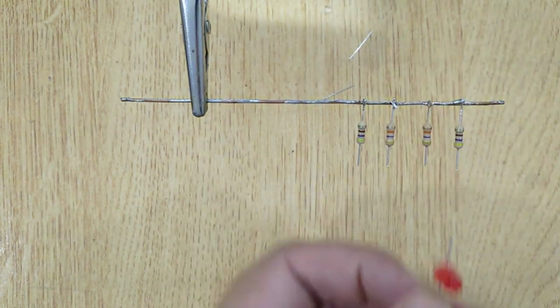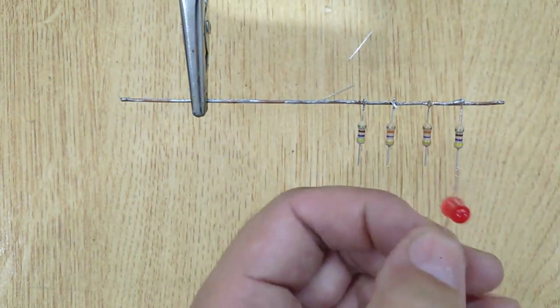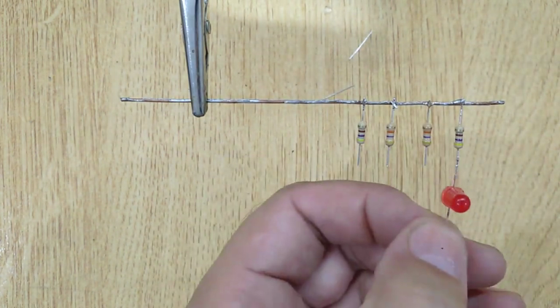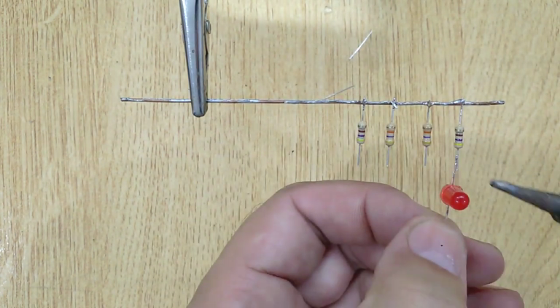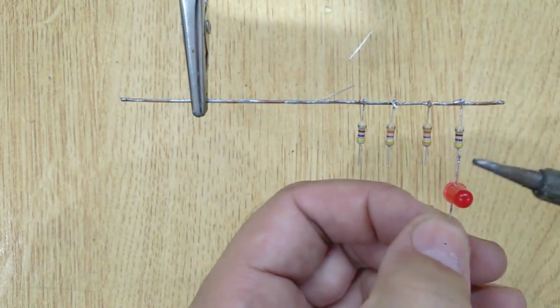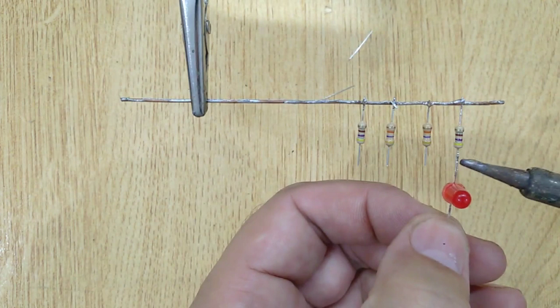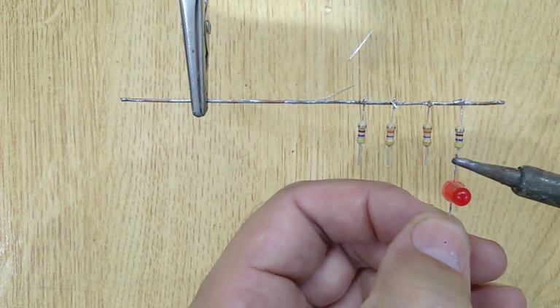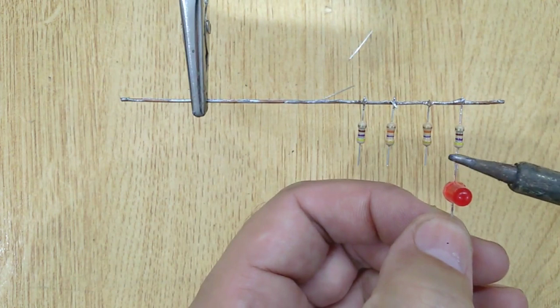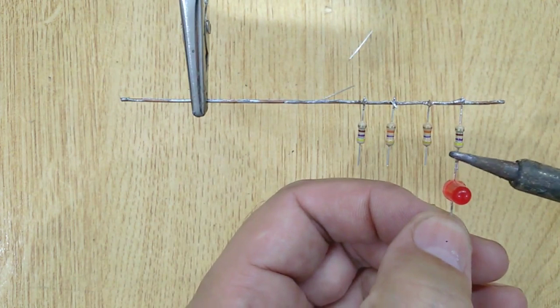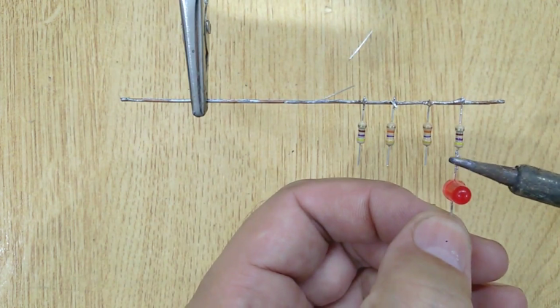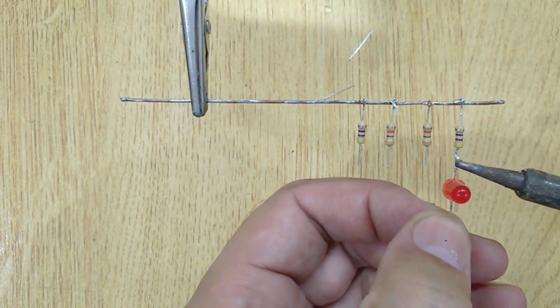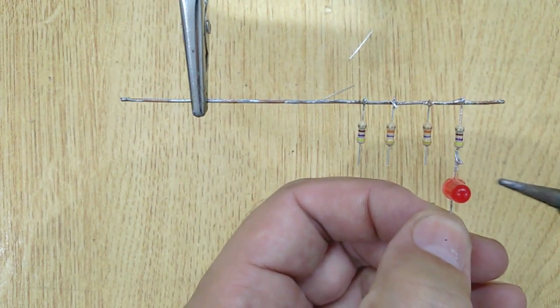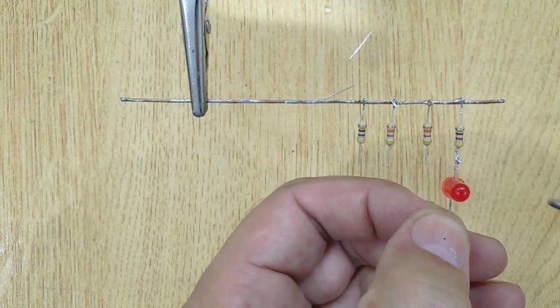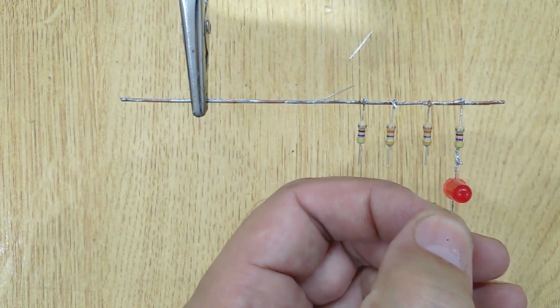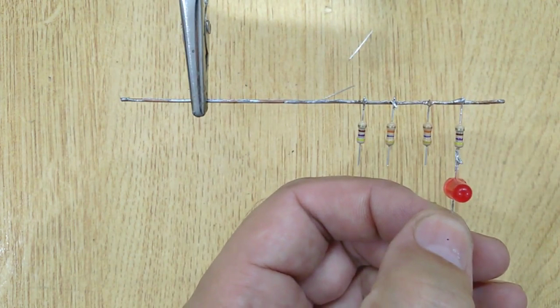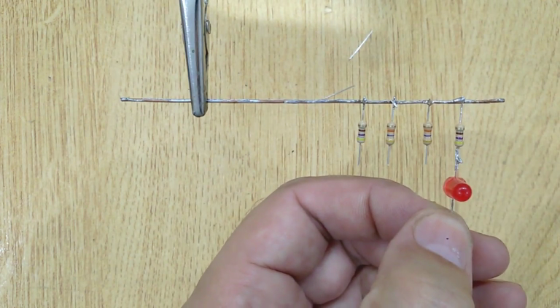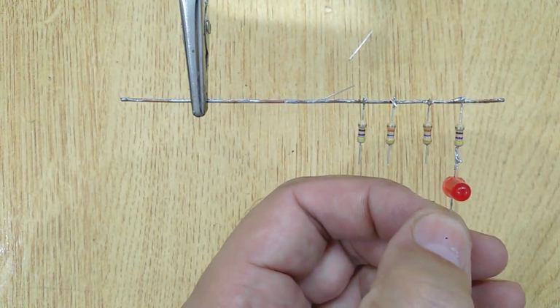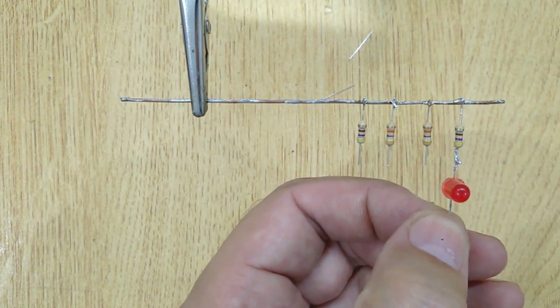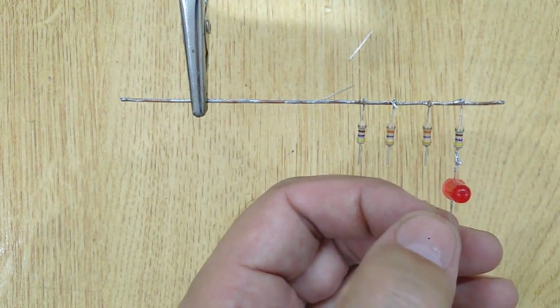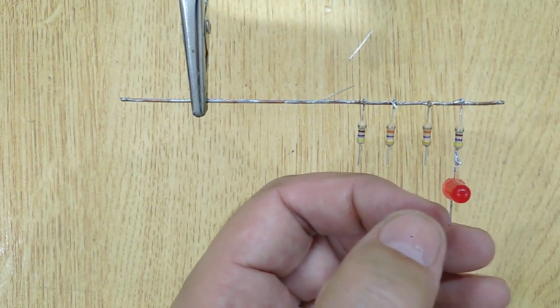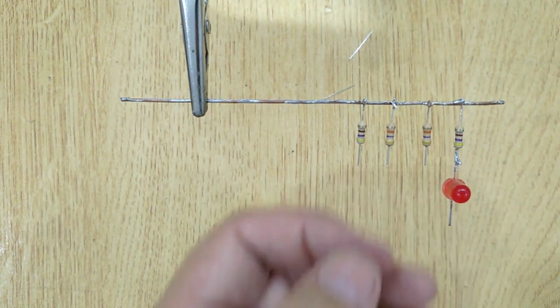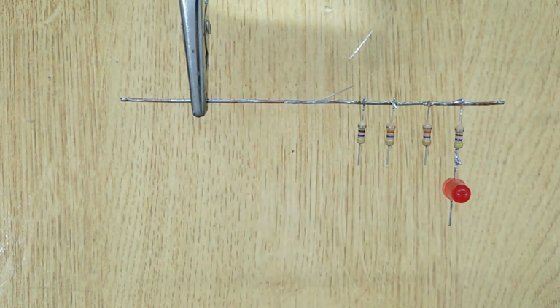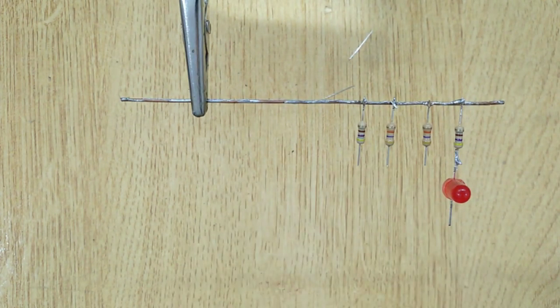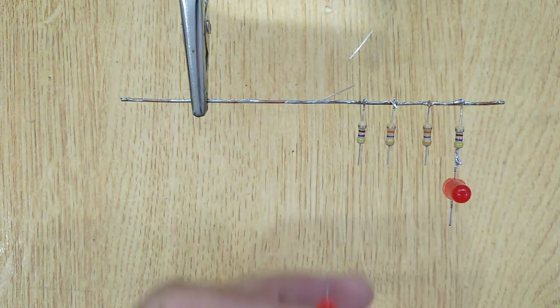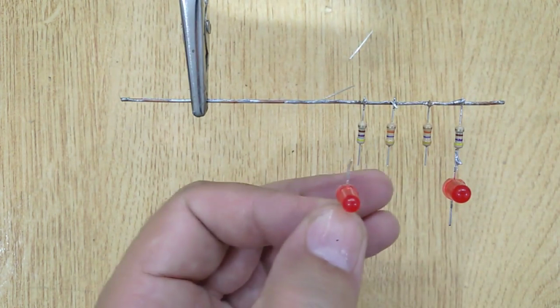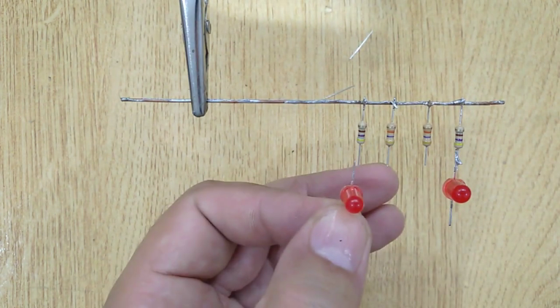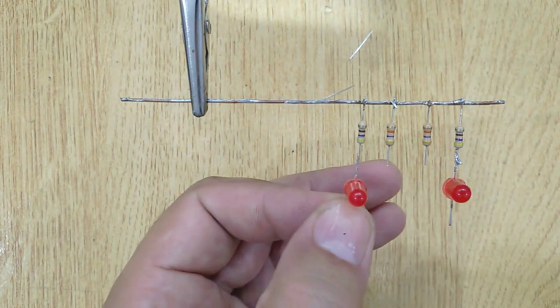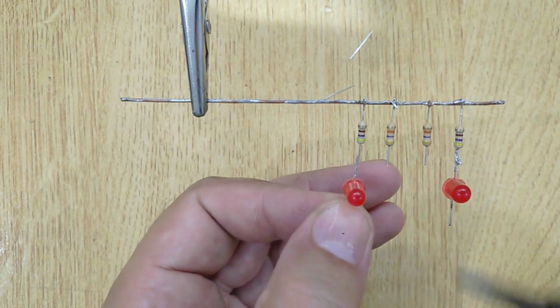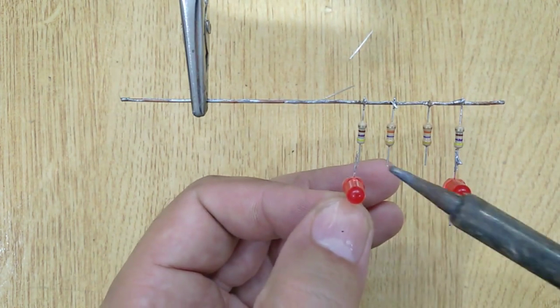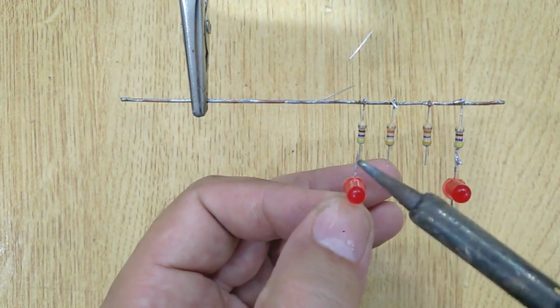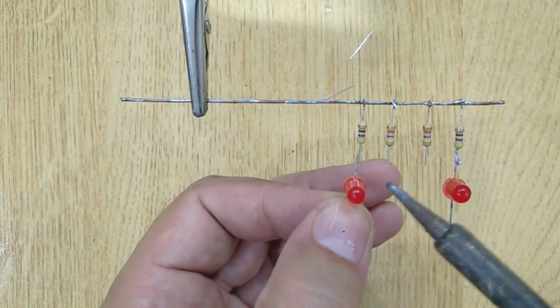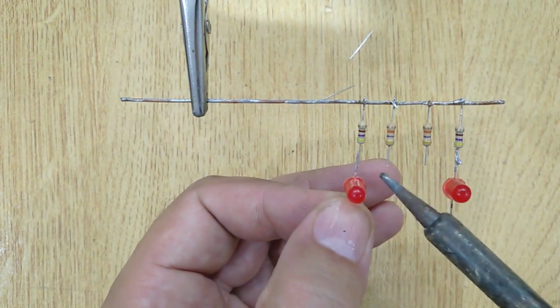Now get two LEDs and solder the positive pins of the LEDs with the 470 ohm resistors.